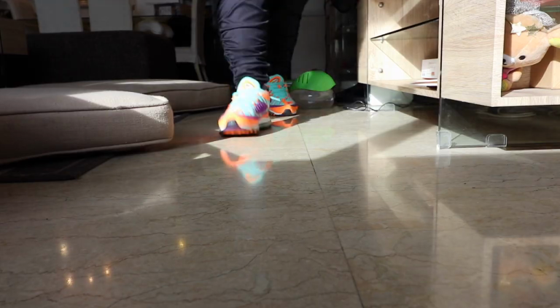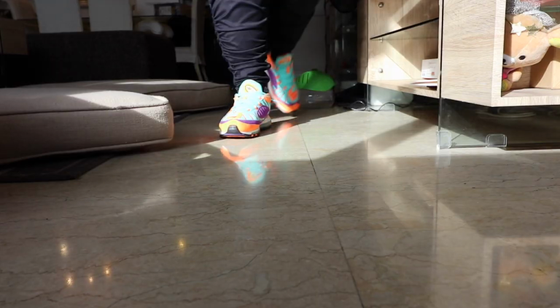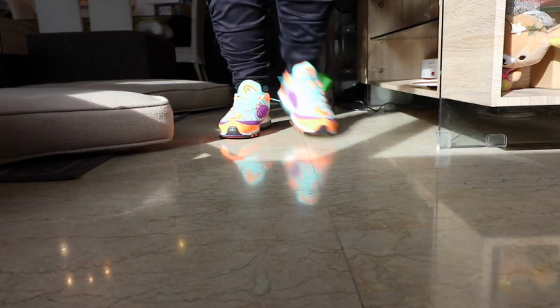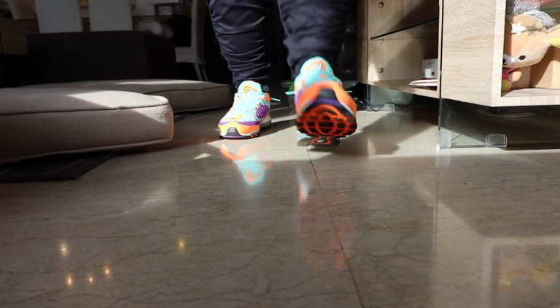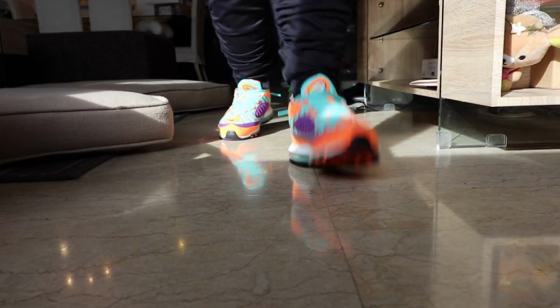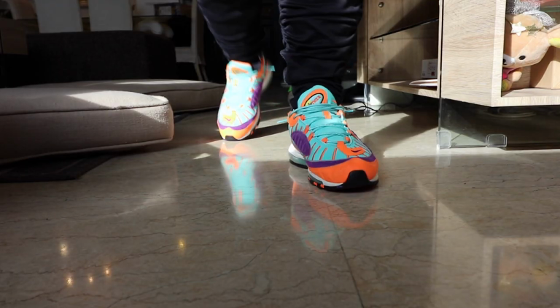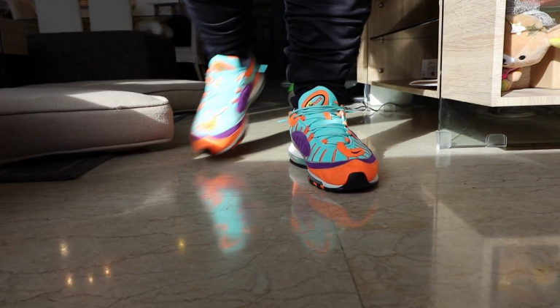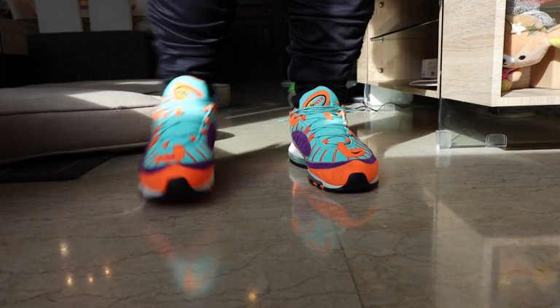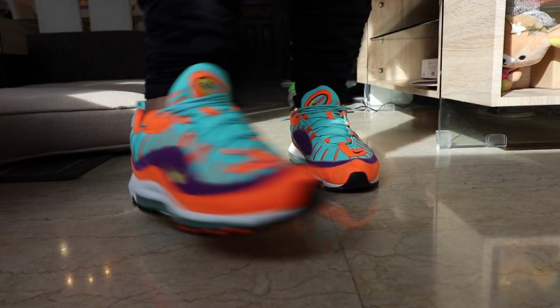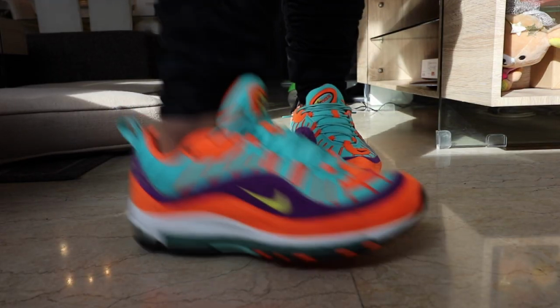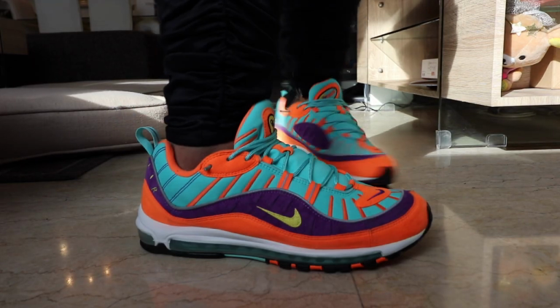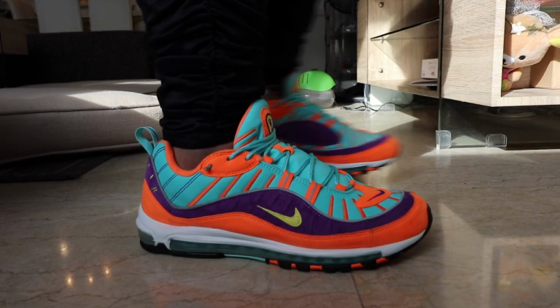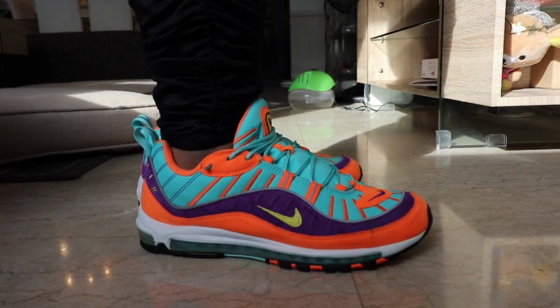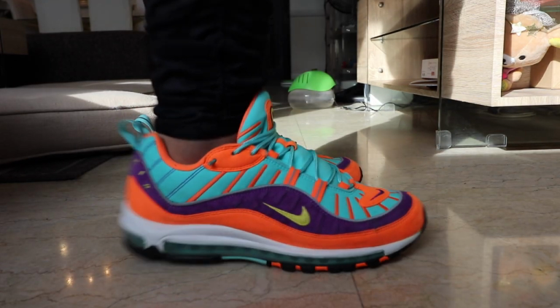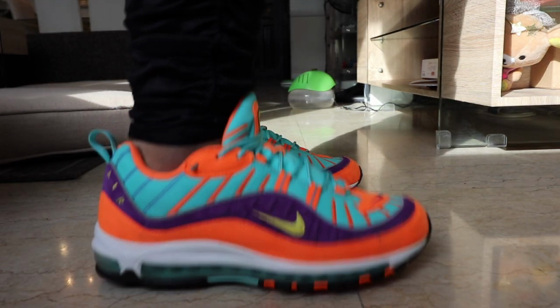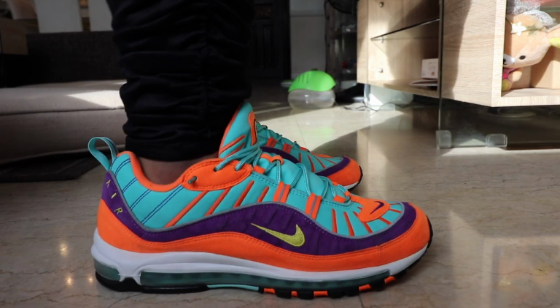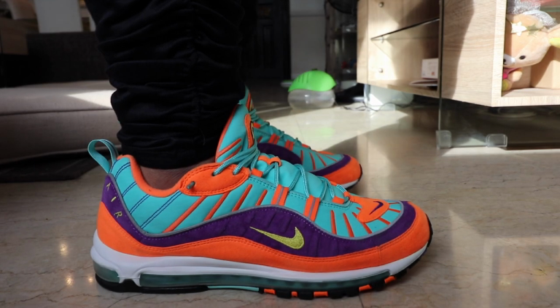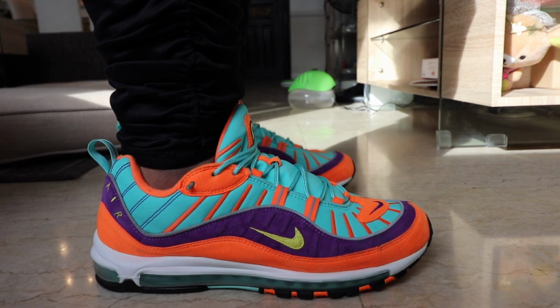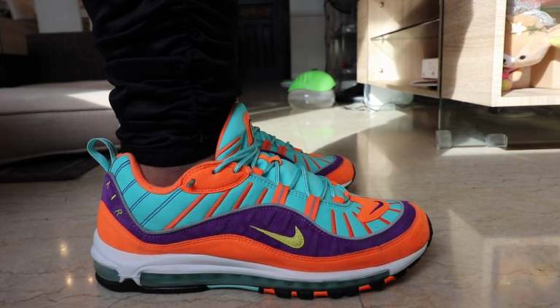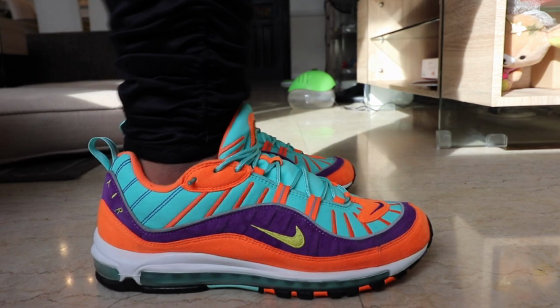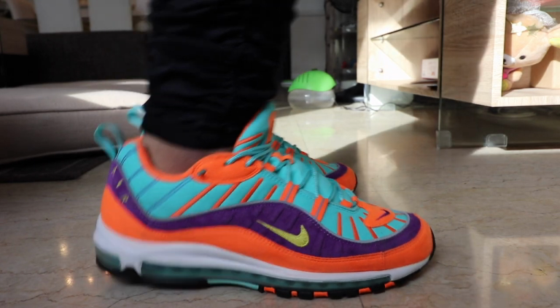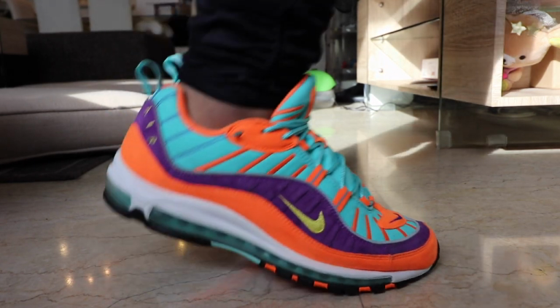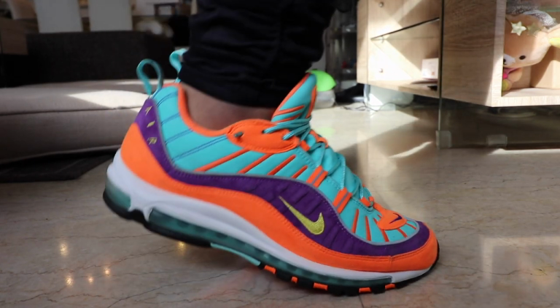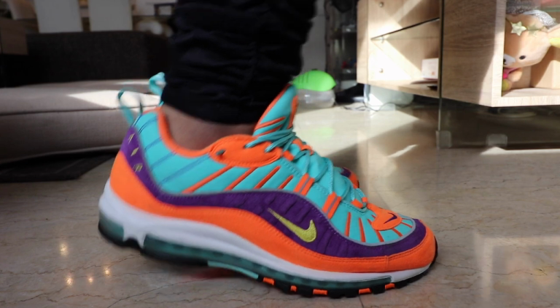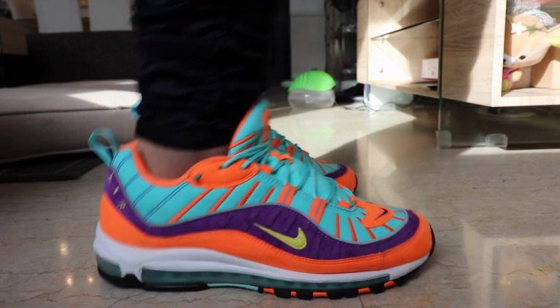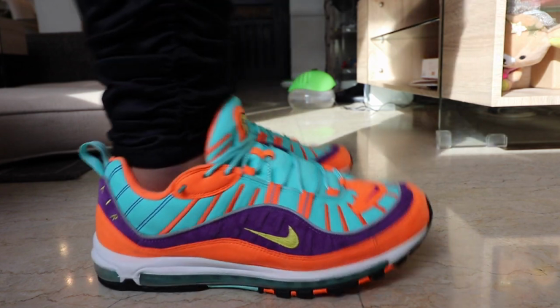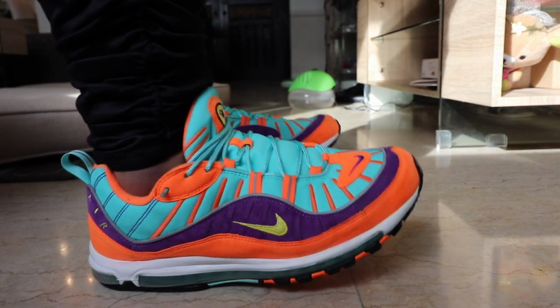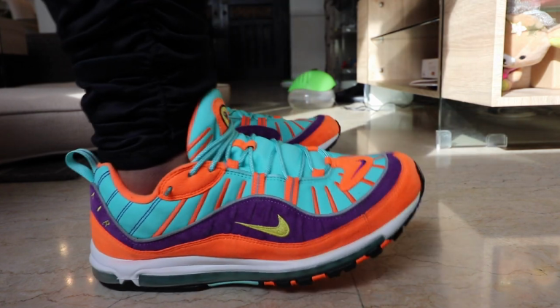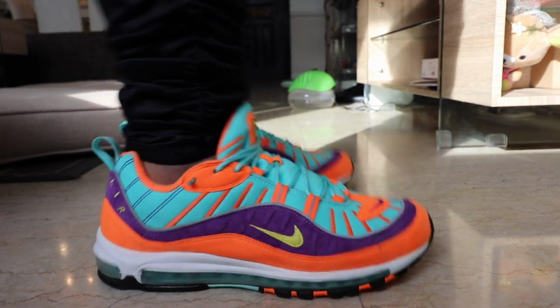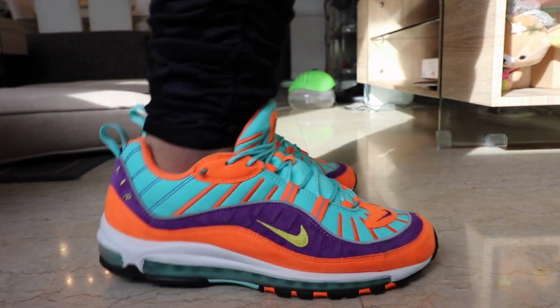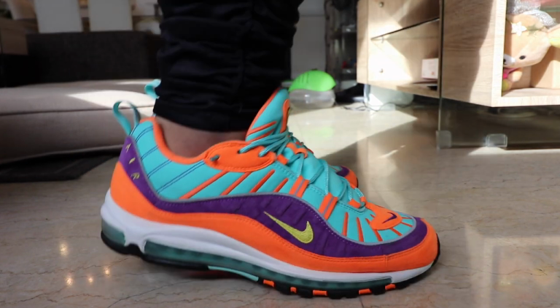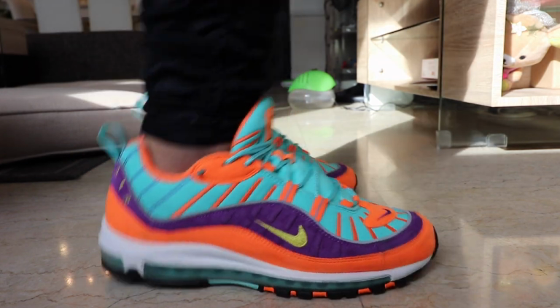What are neck-breakers? Sneakers that are loud, vibrant, fun, and will just turn heads when you wear them.